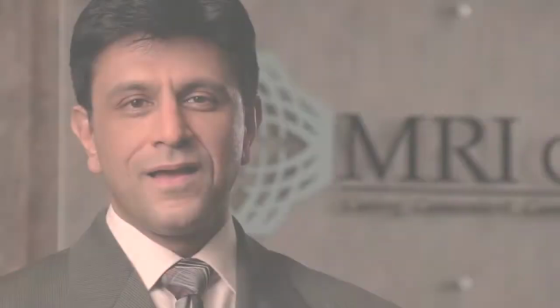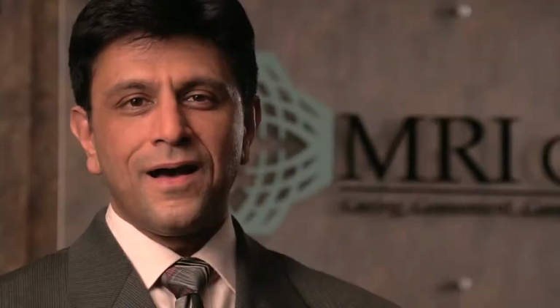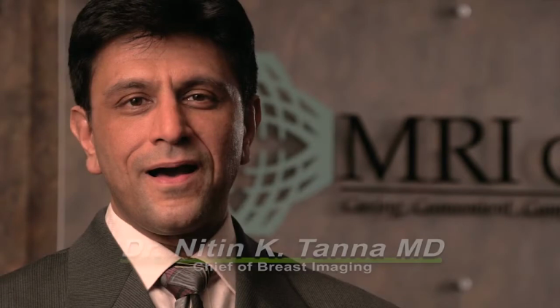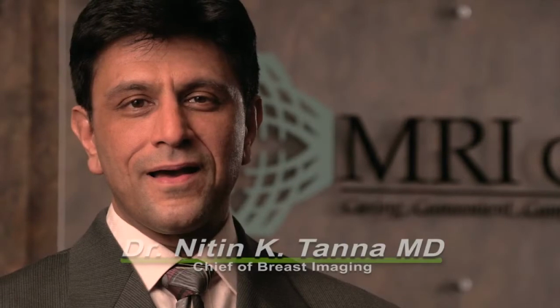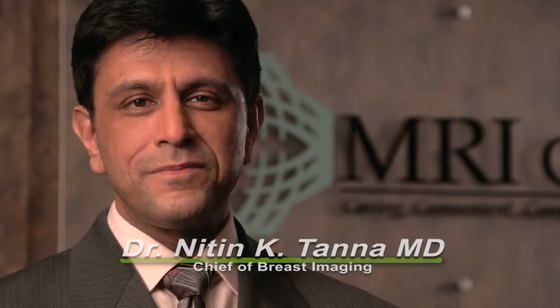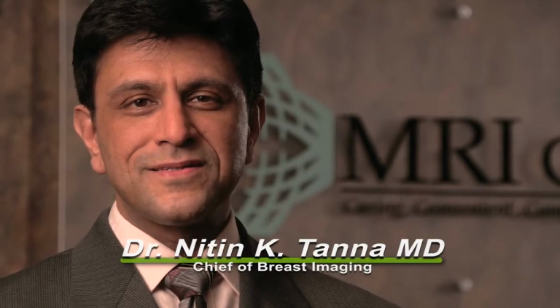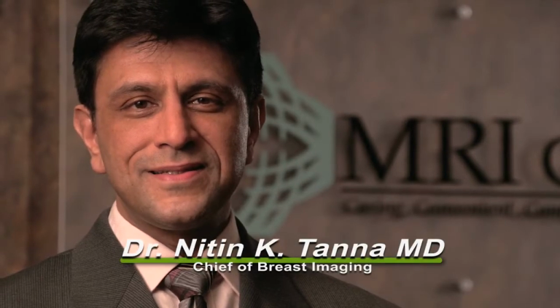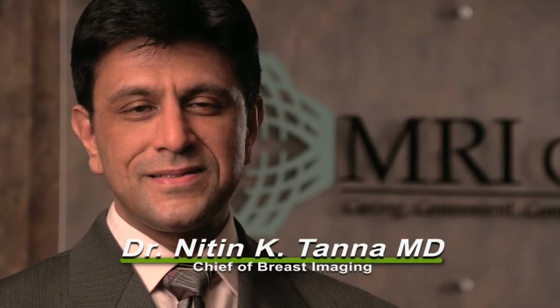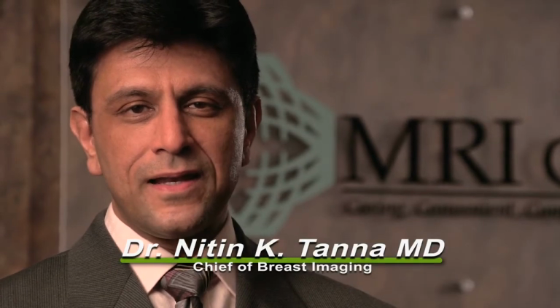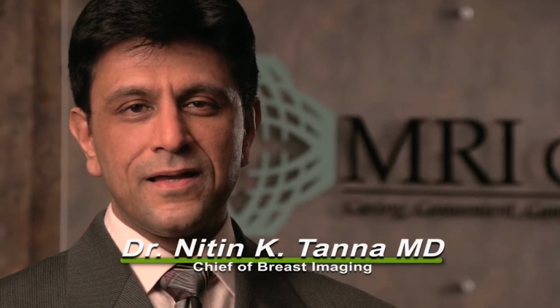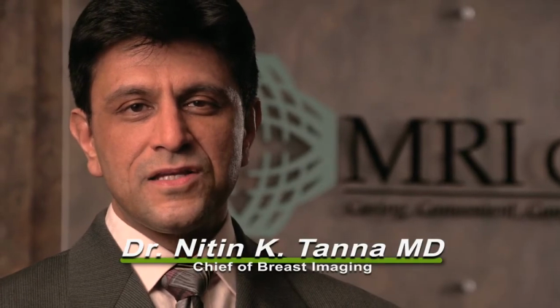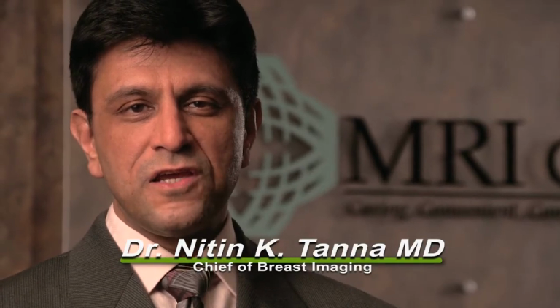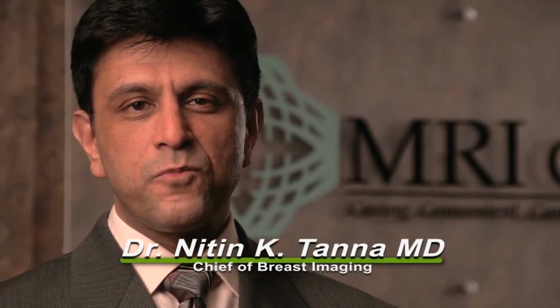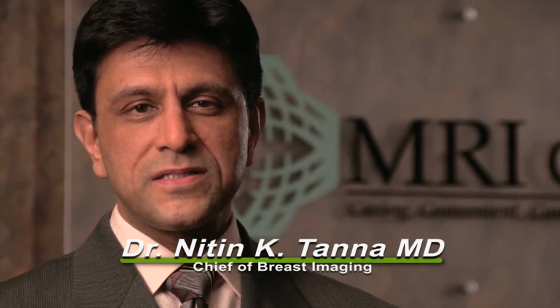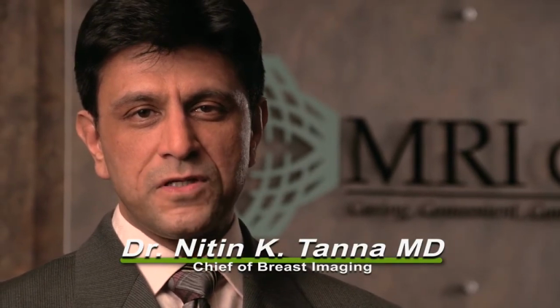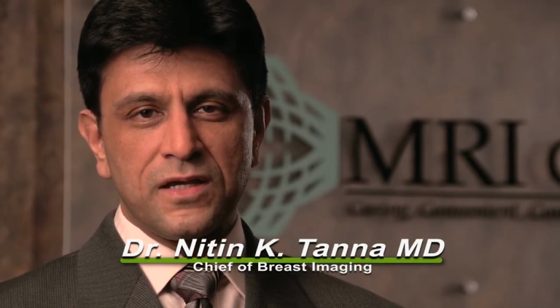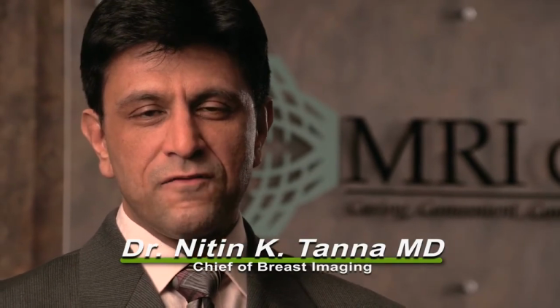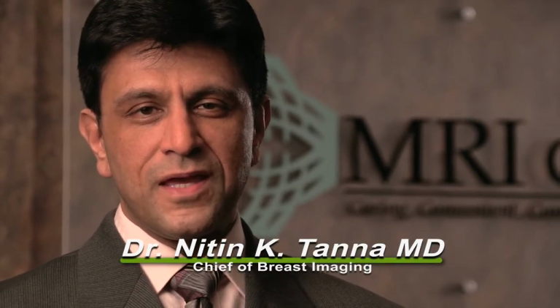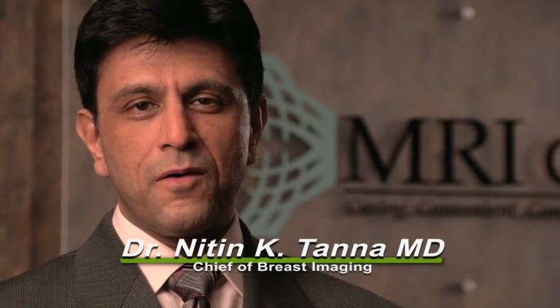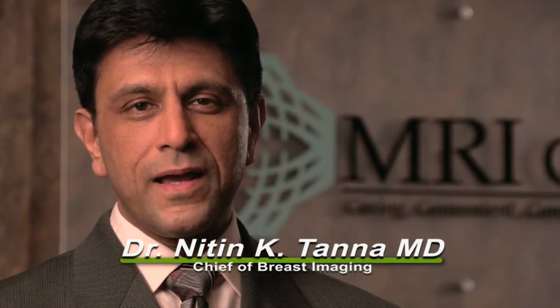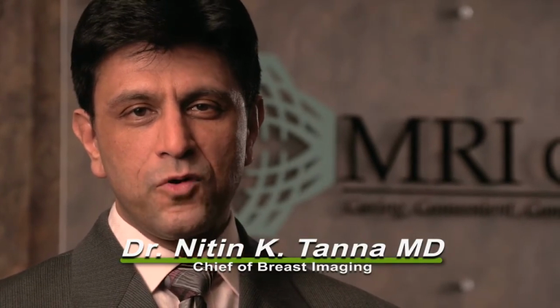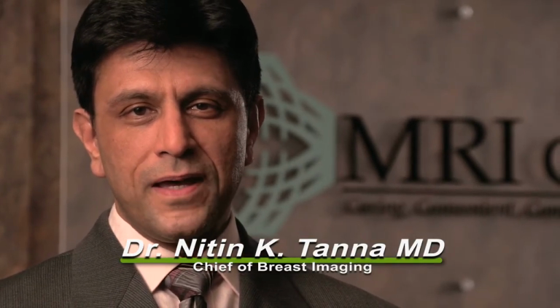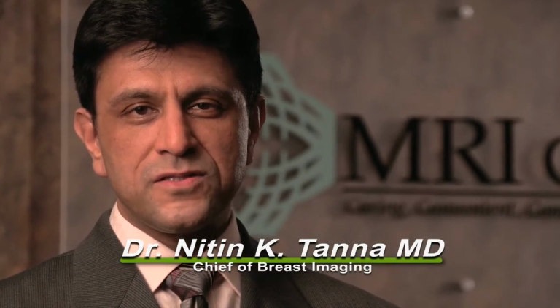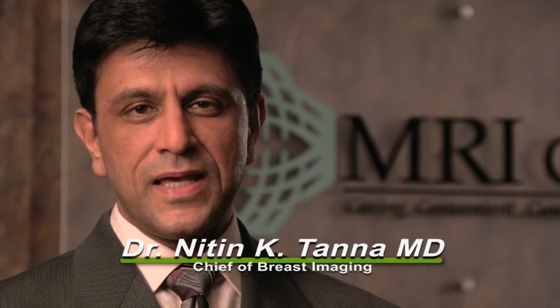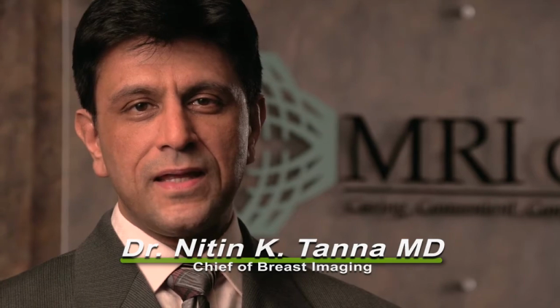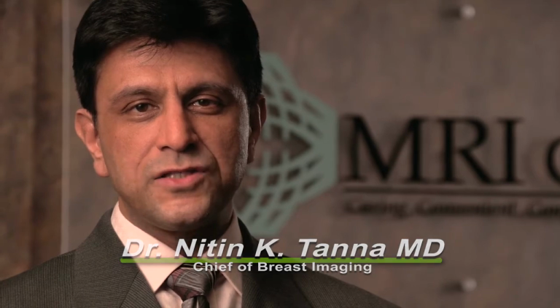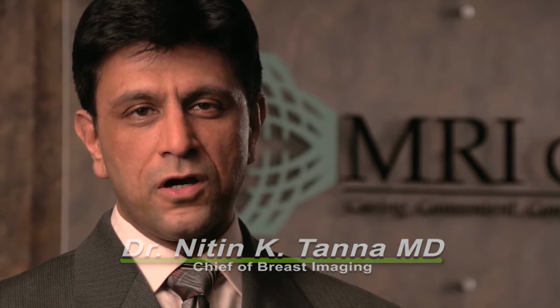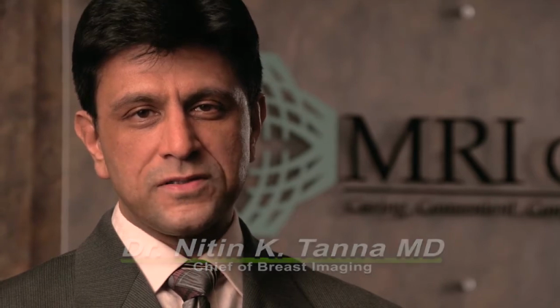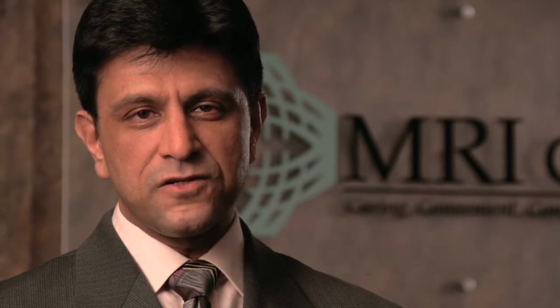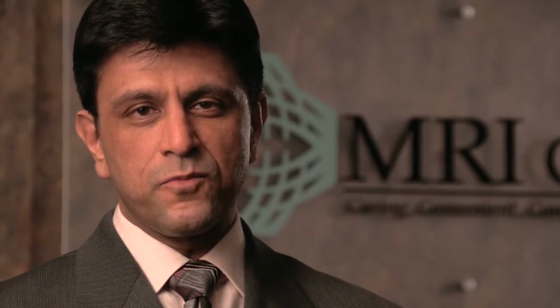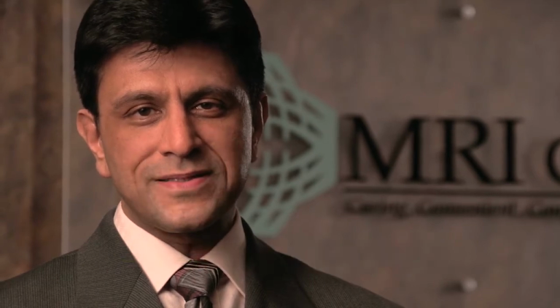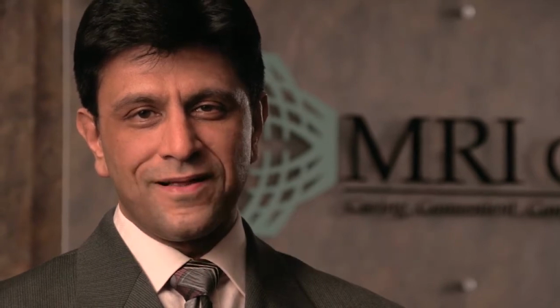Hi, I'm Dr. Nitin Tana, Chief of Breast Imaging for the MRI Group and the Suzanne H. Arnold Center for Breast Health.